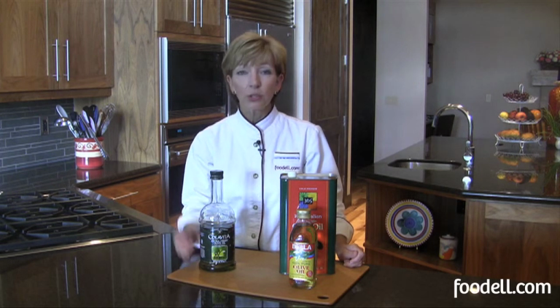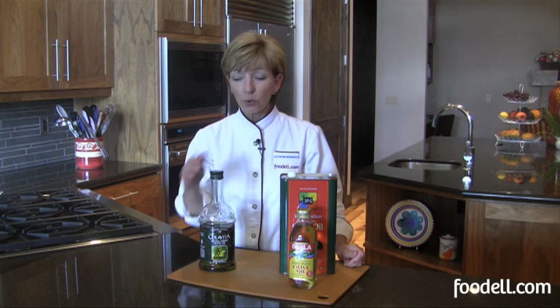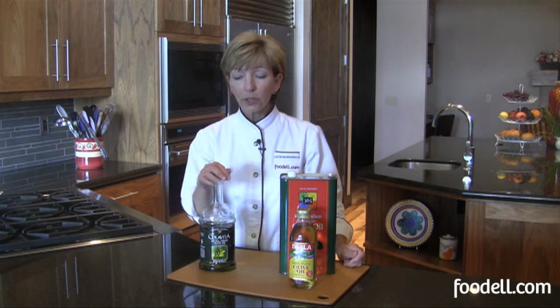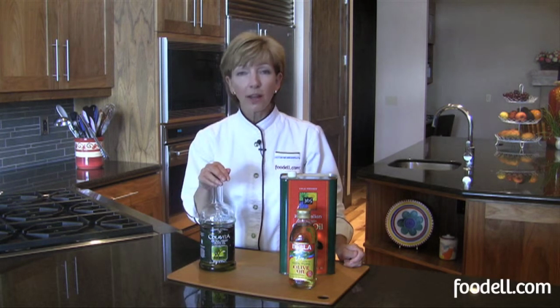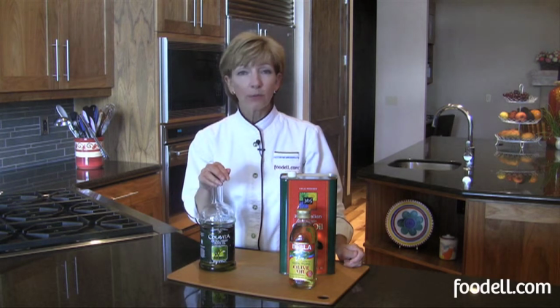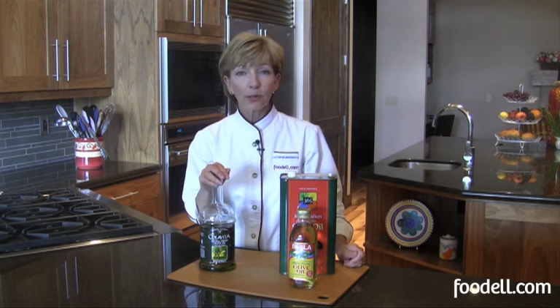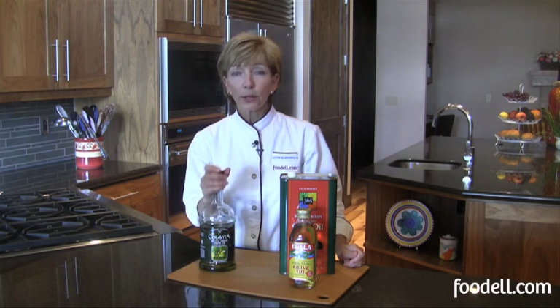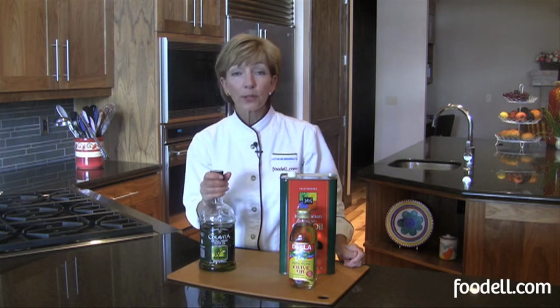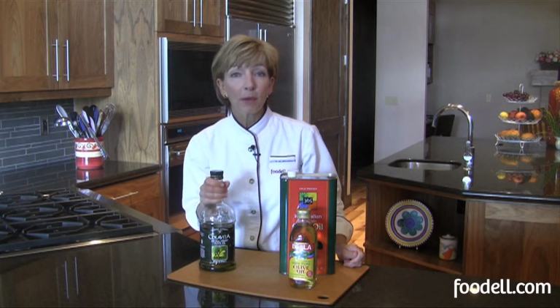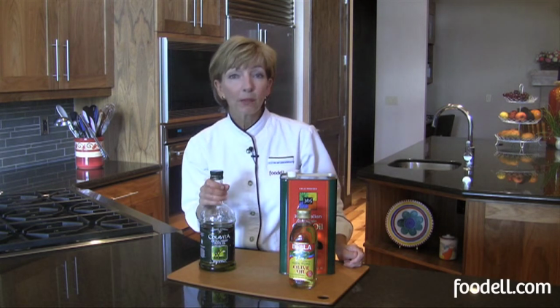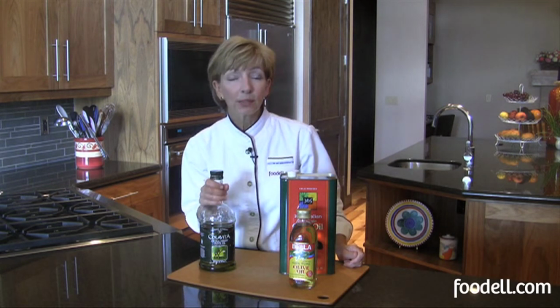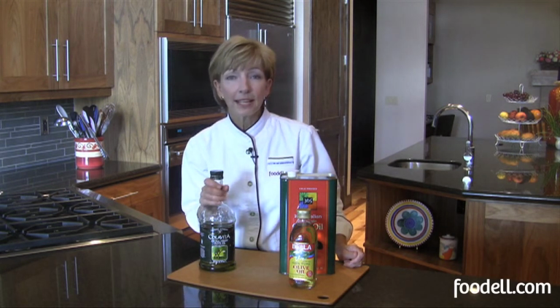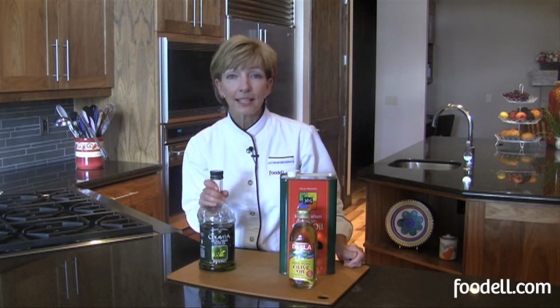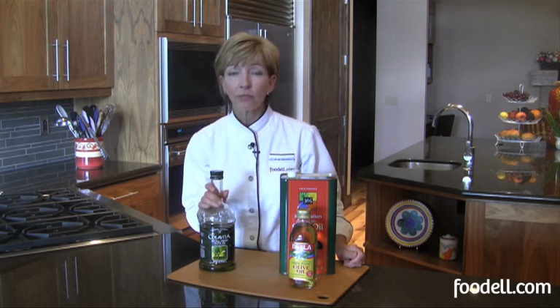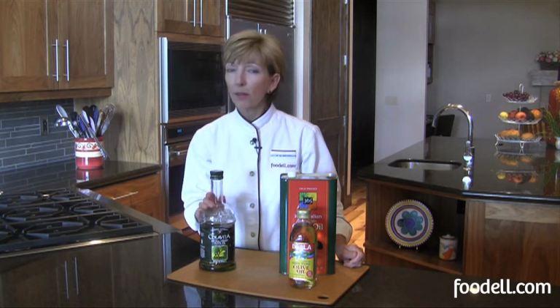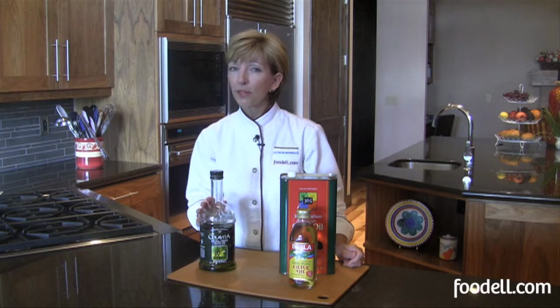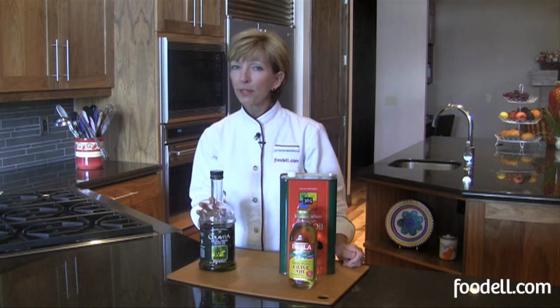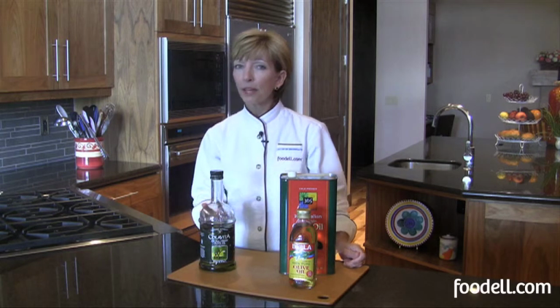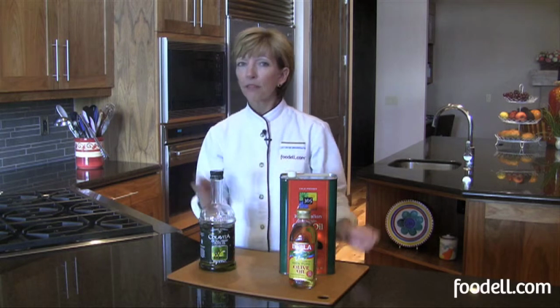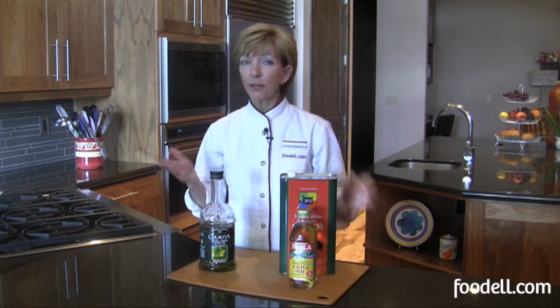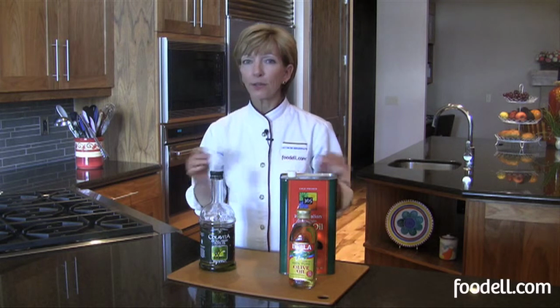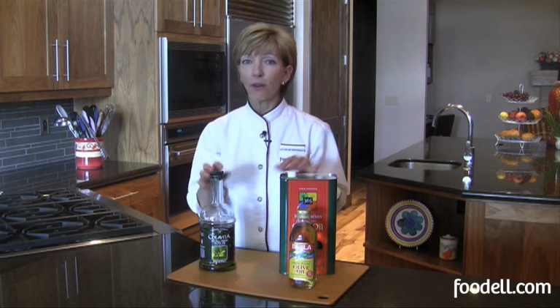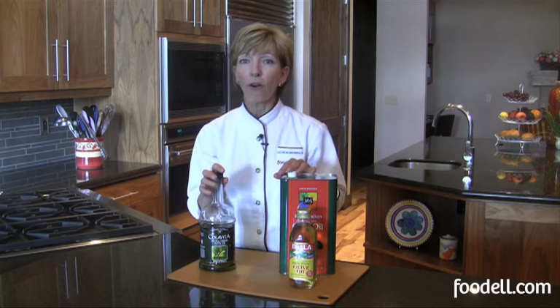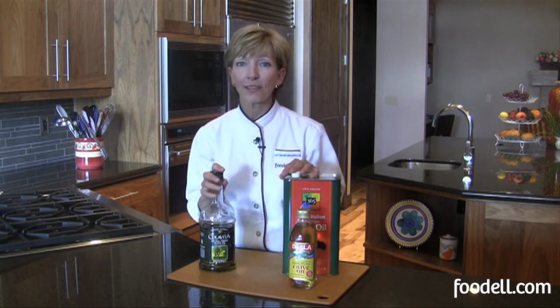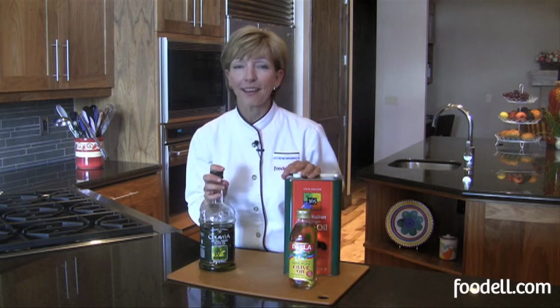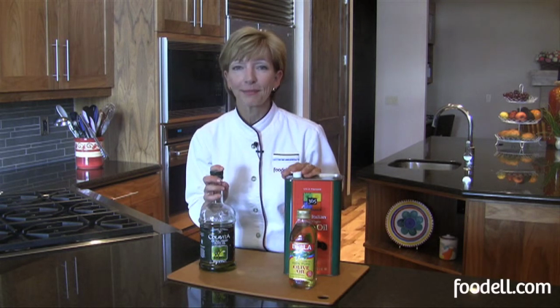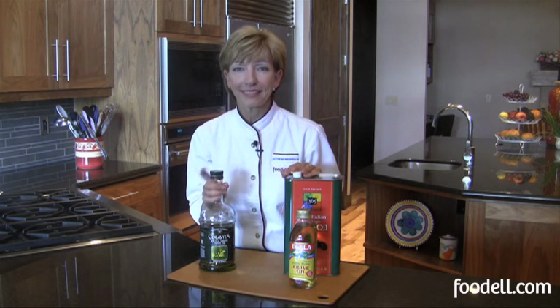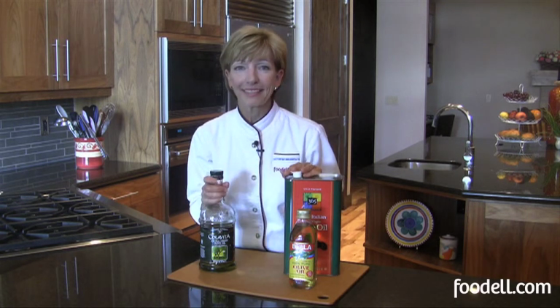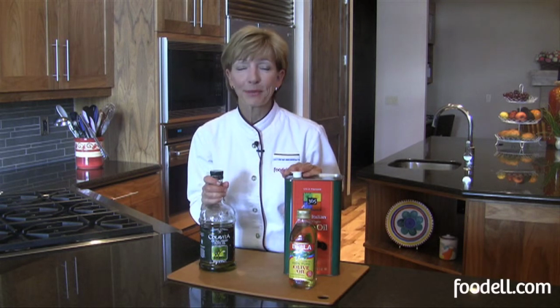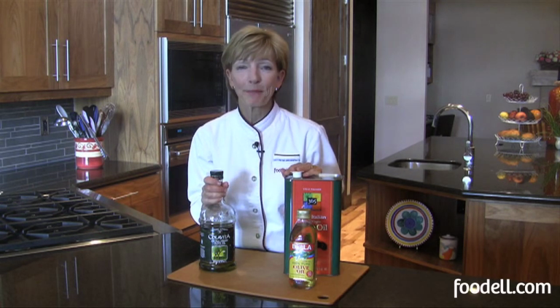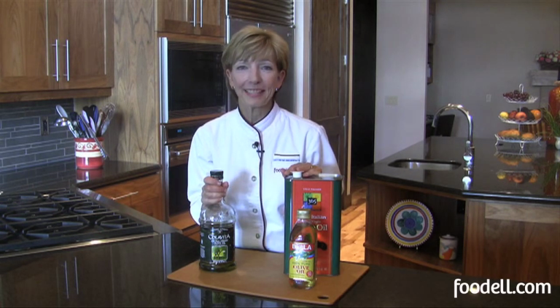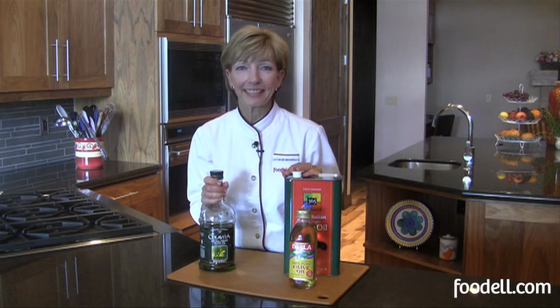Enjoy your olive oil. Go to some olive oil tastings. Find one that you love and use it all the time. Bon appétit.